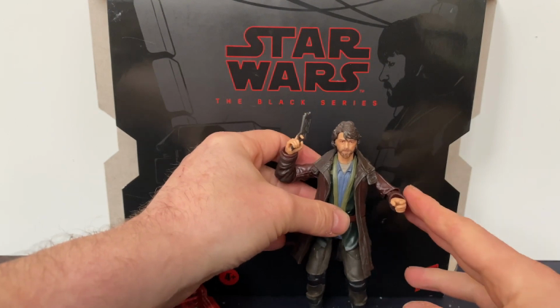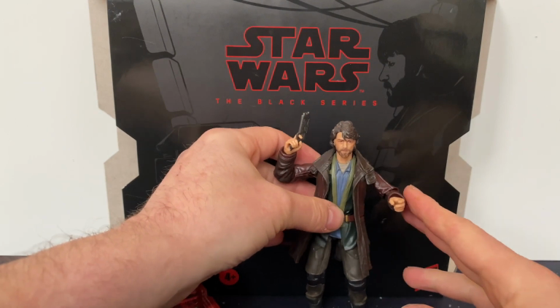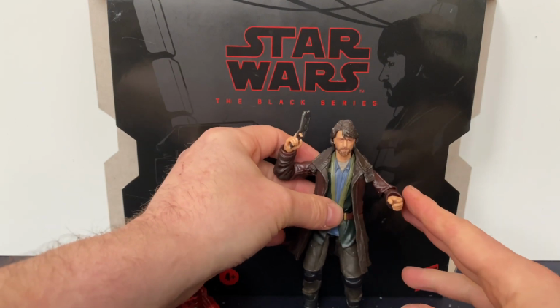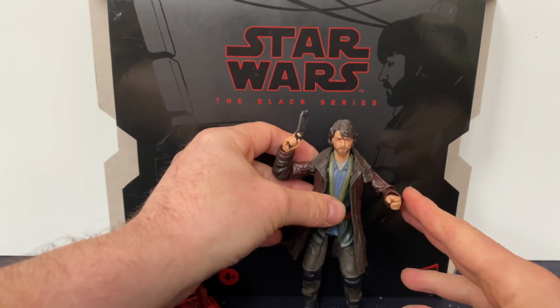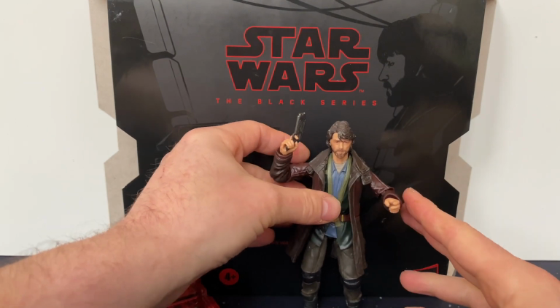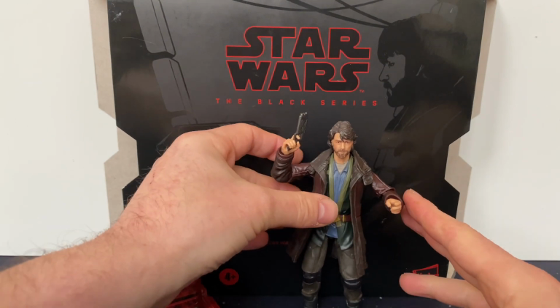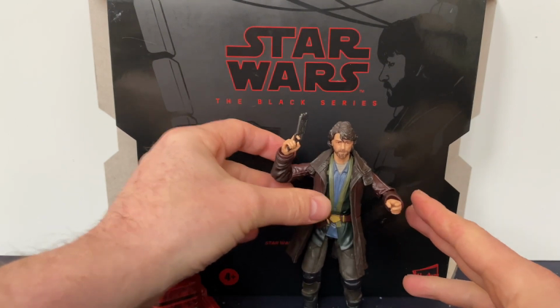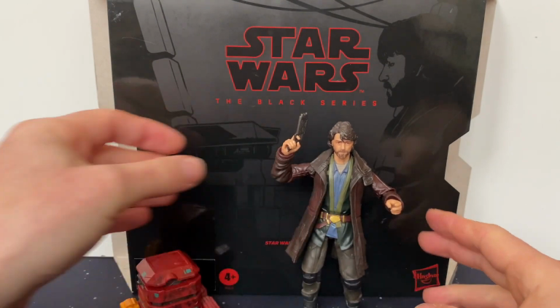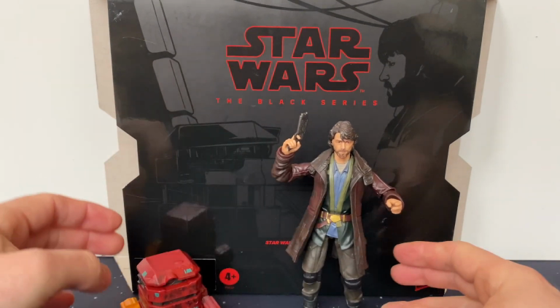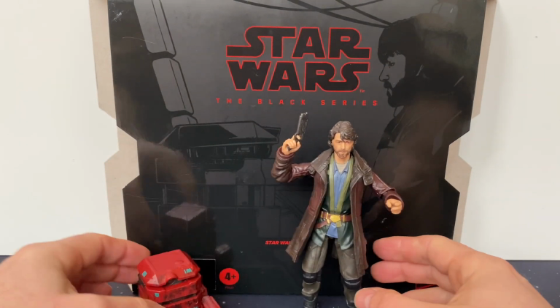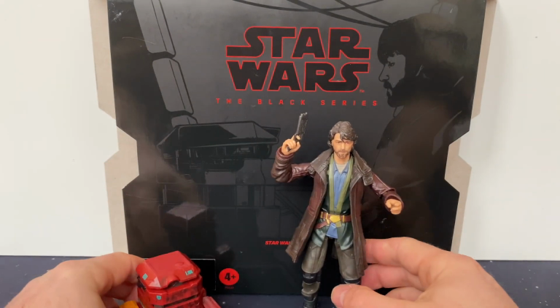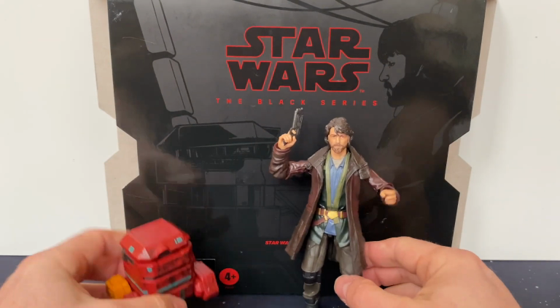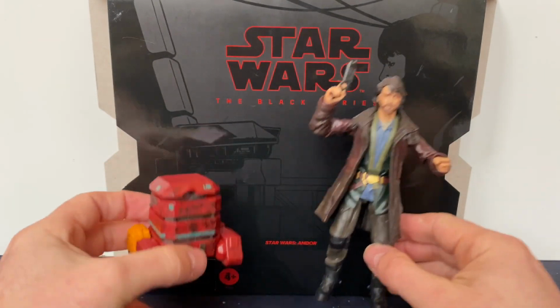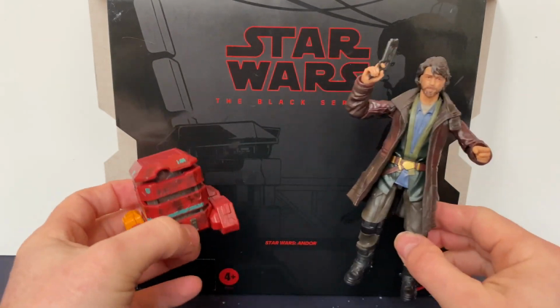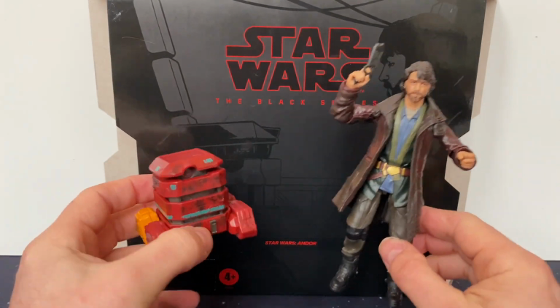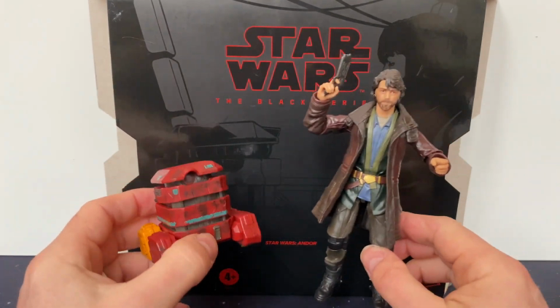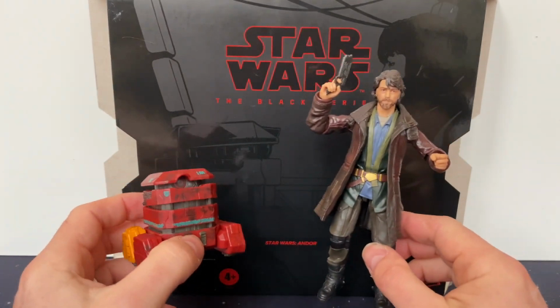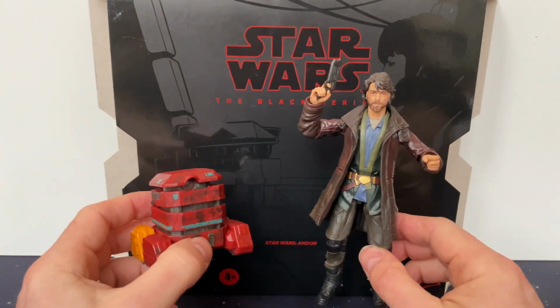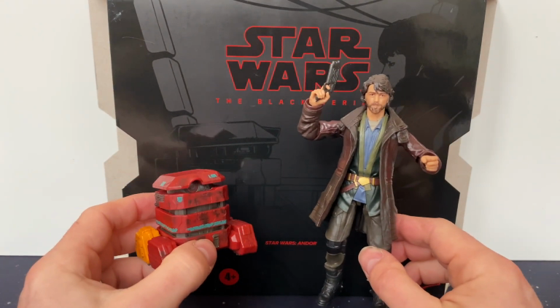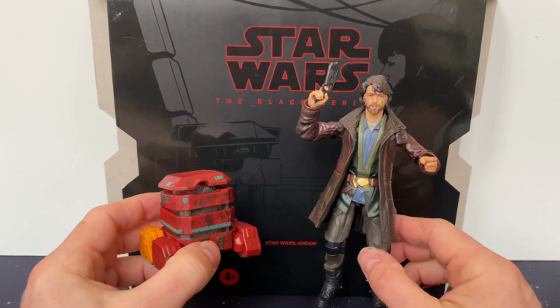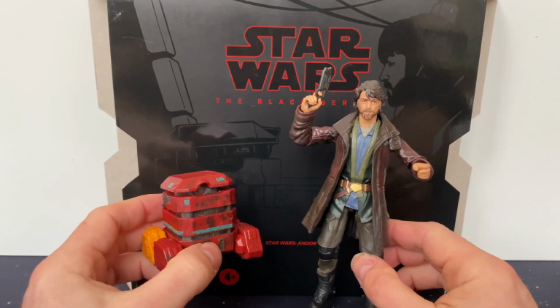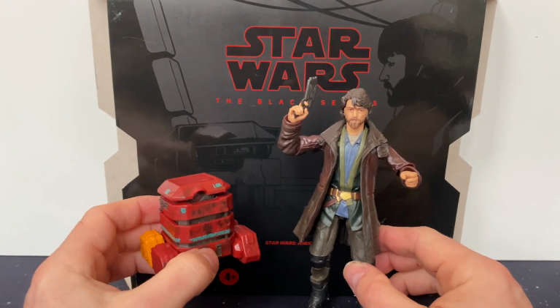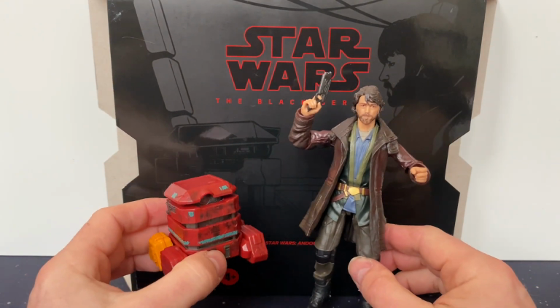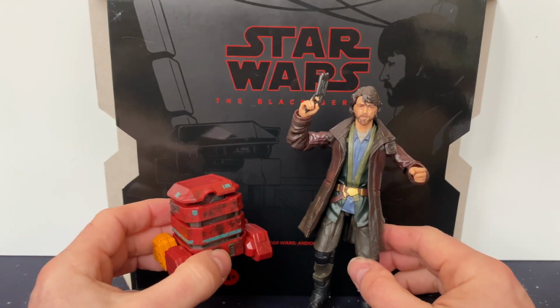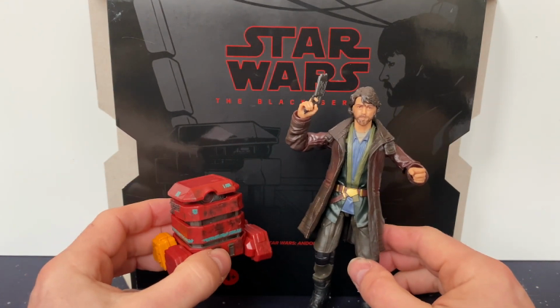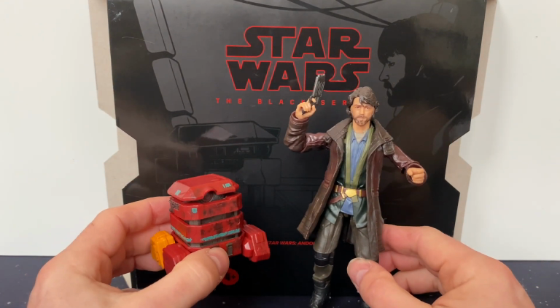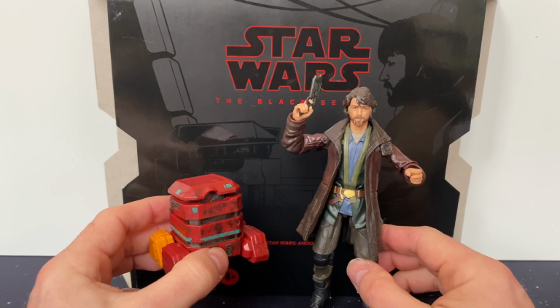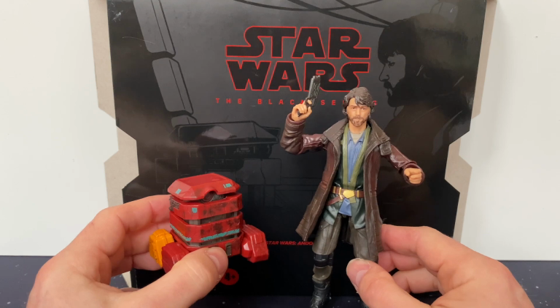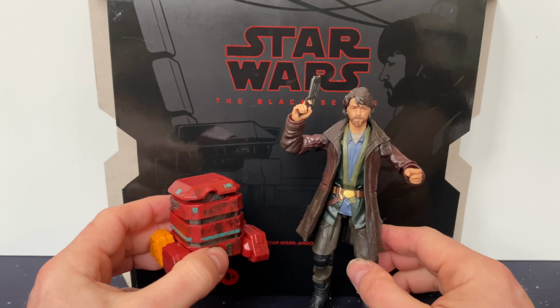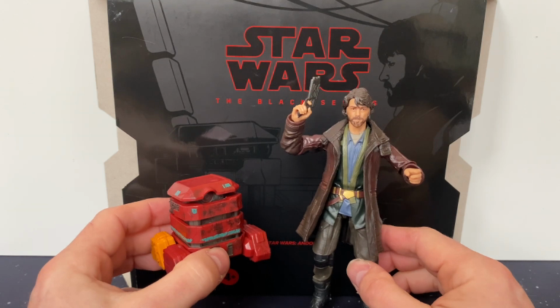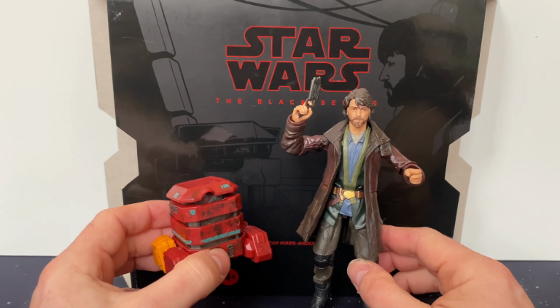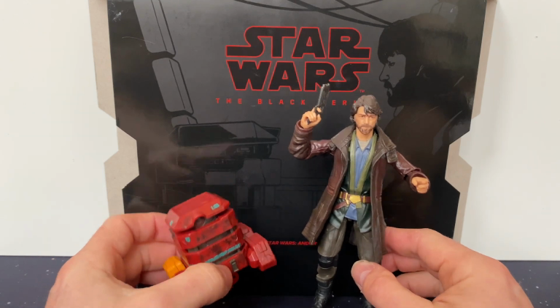So there they are — B2EMO and Cassian Andor. Thank you very much for looking. Take care.